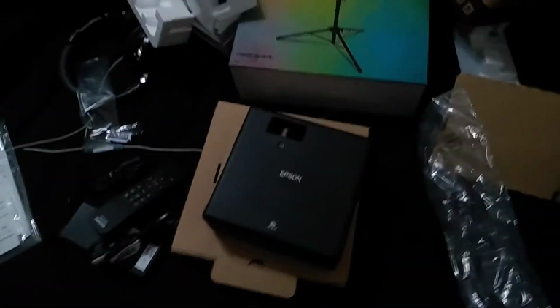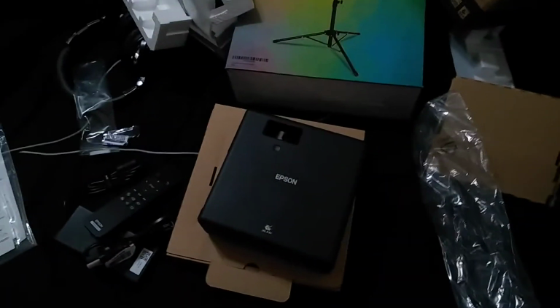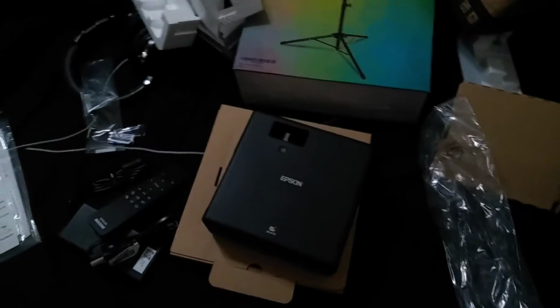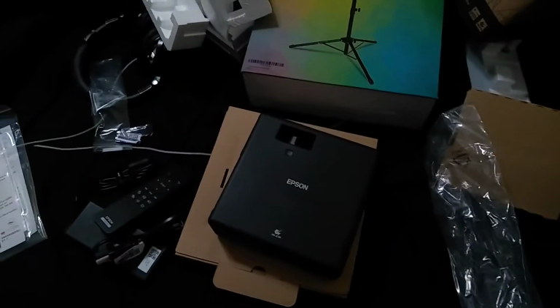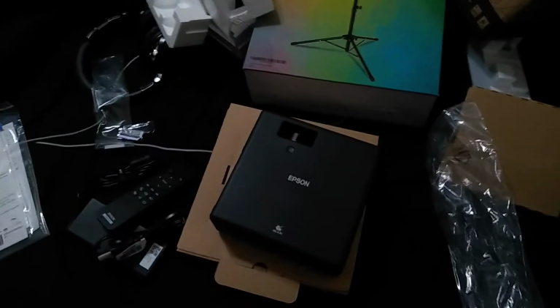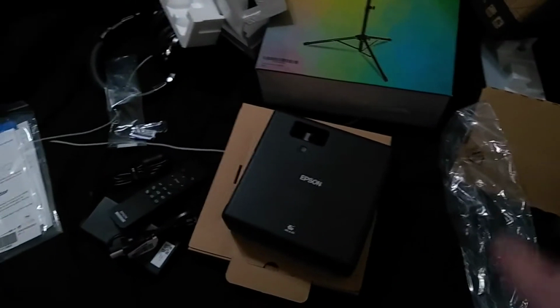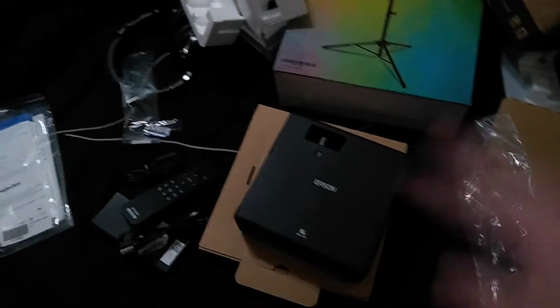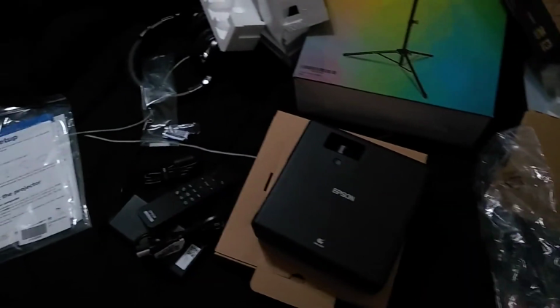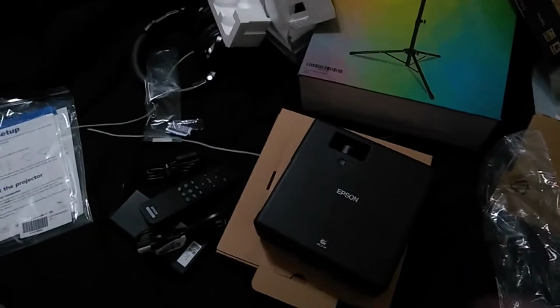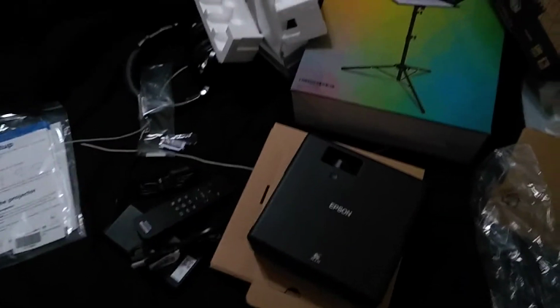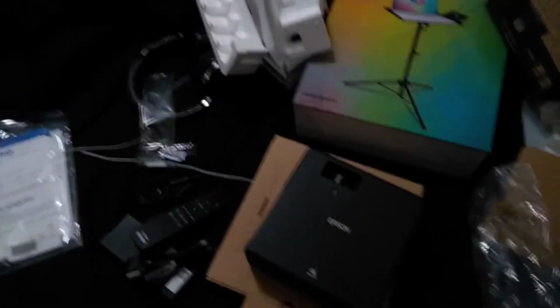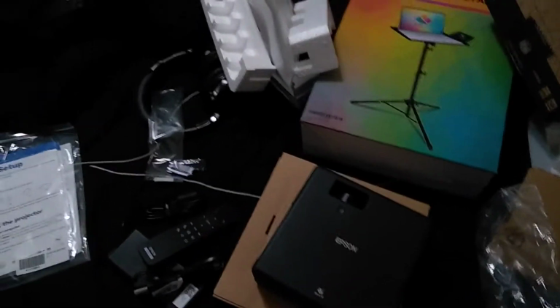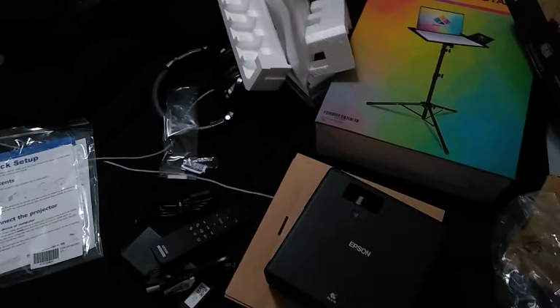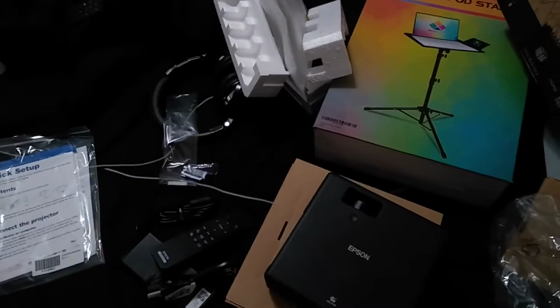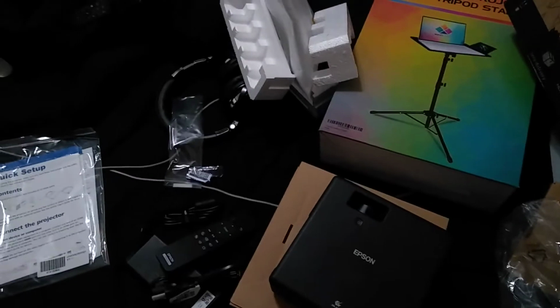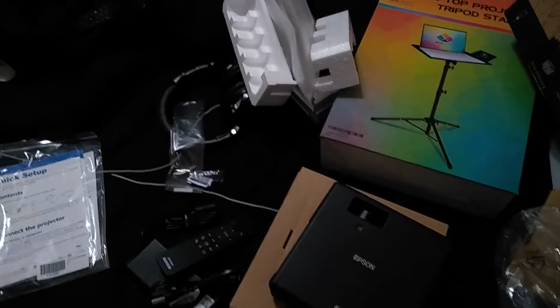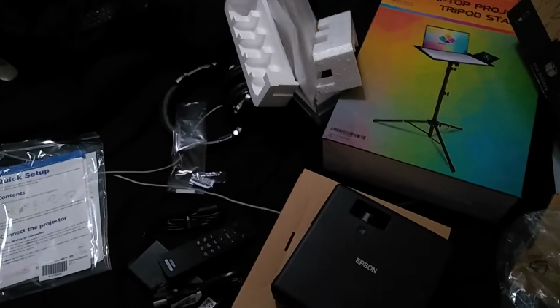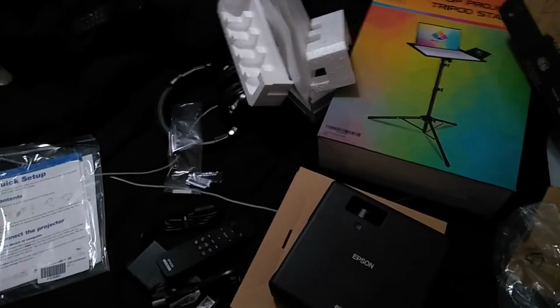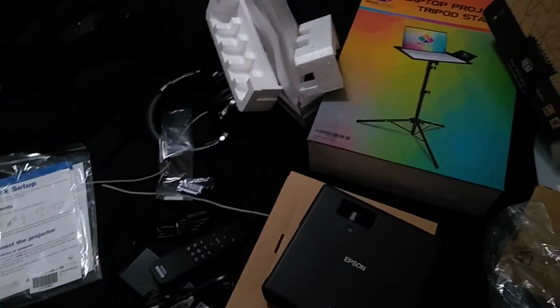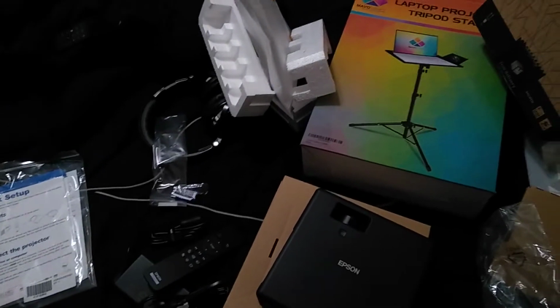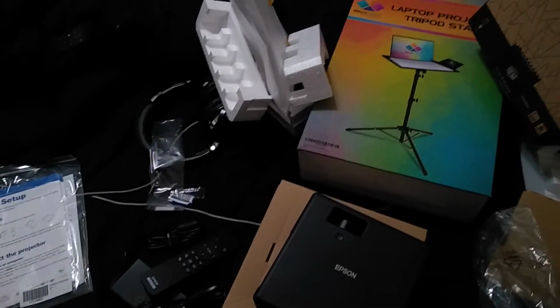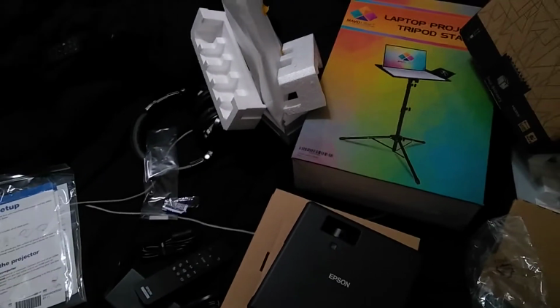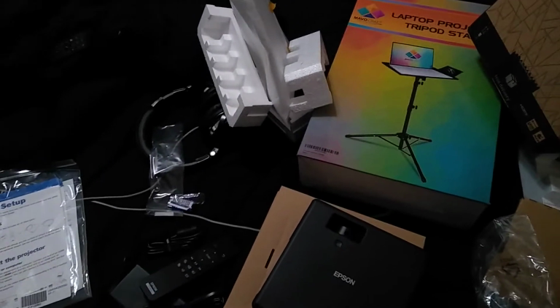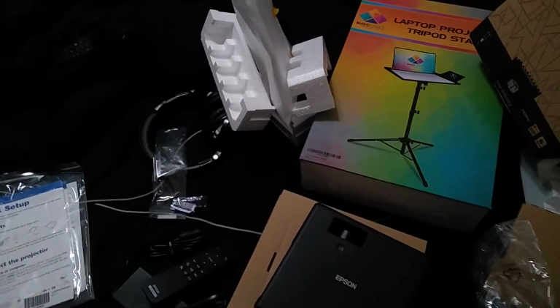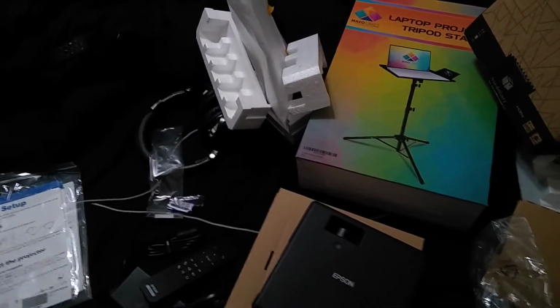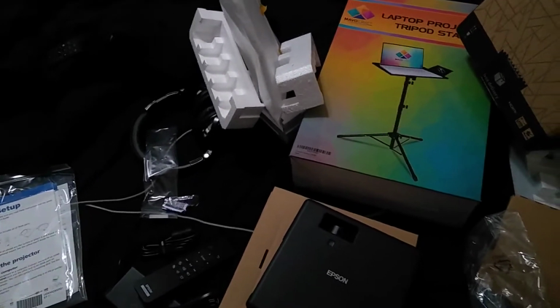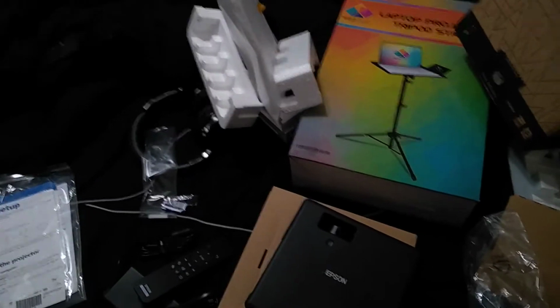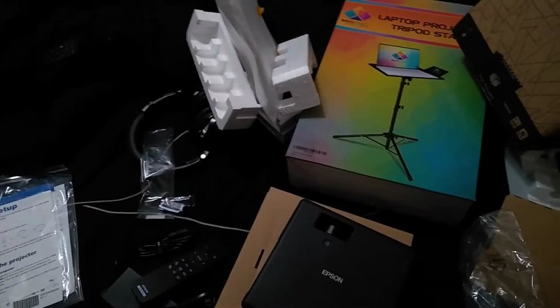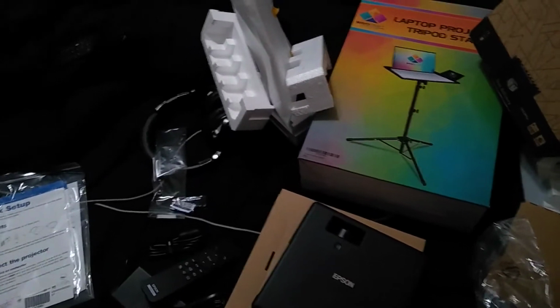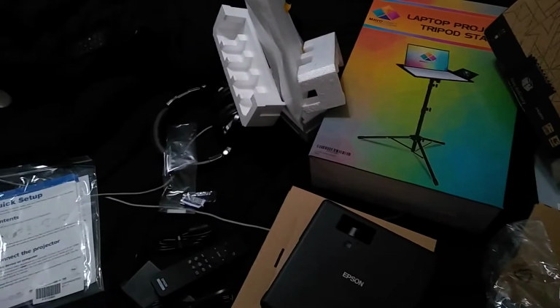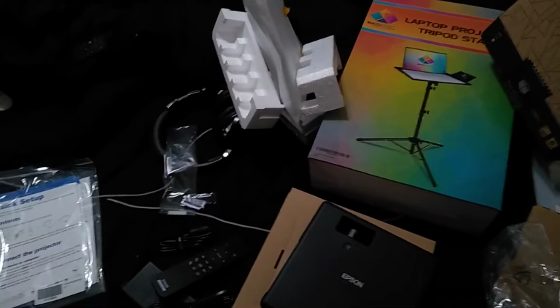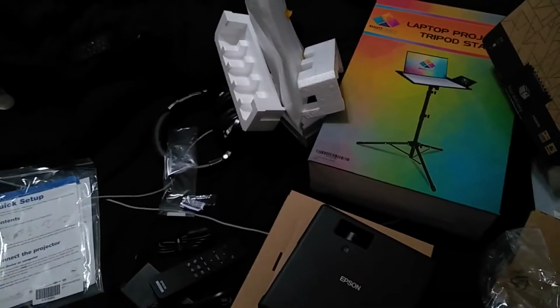I'm going to go set this up and move things around, and then I'll get back to you and stitch this together.